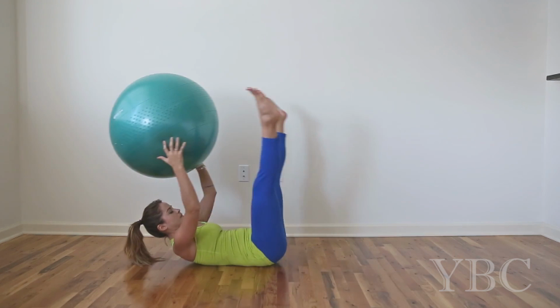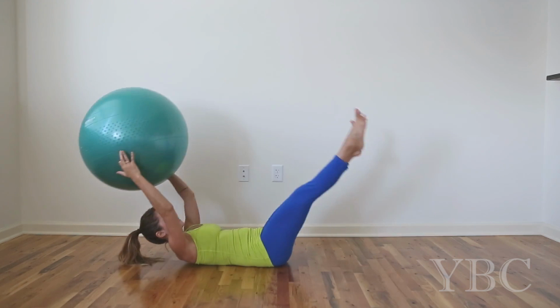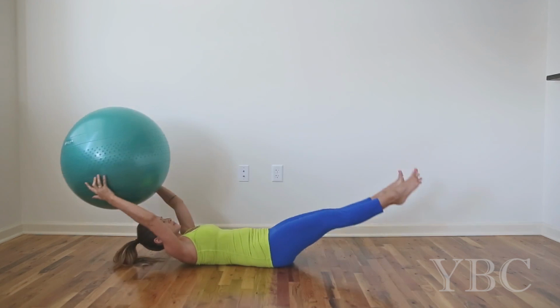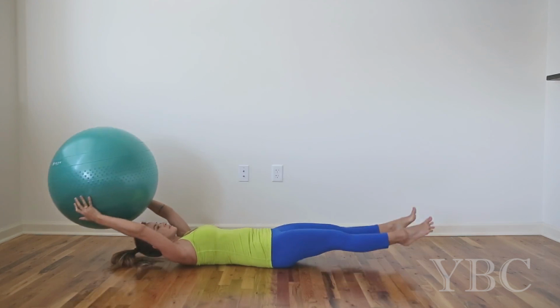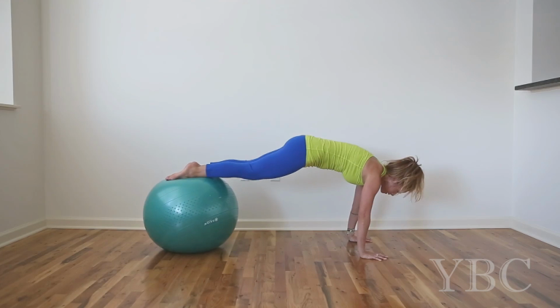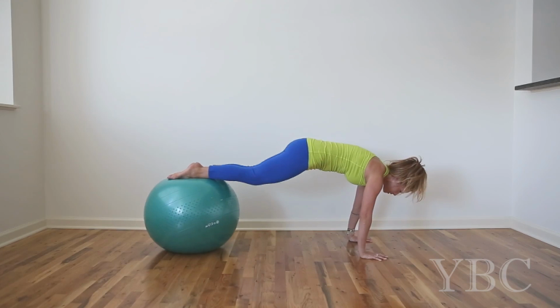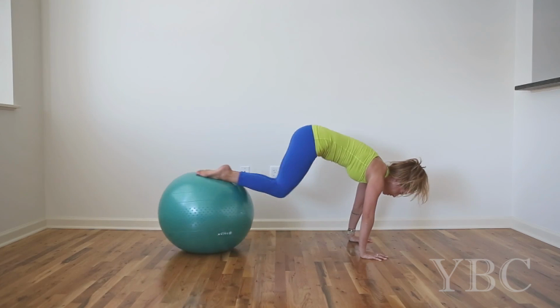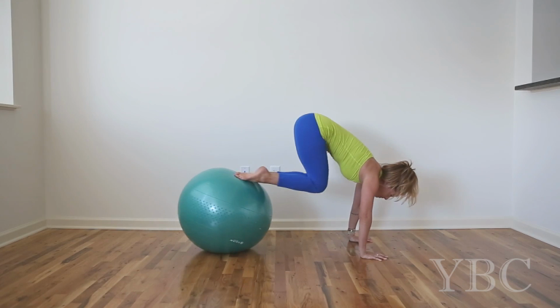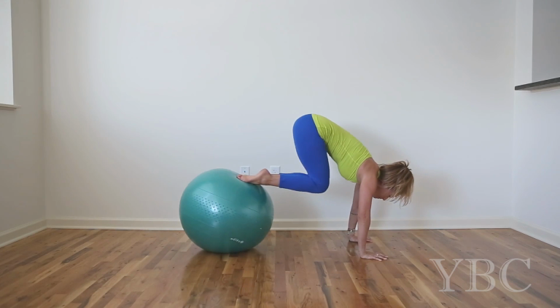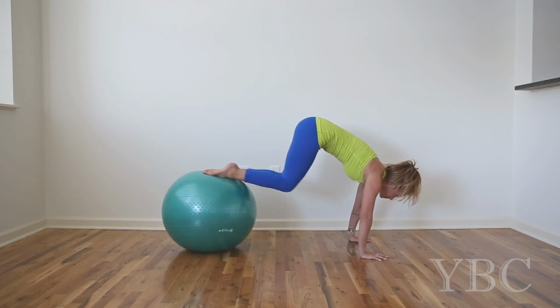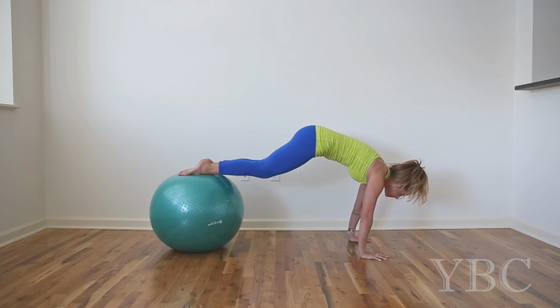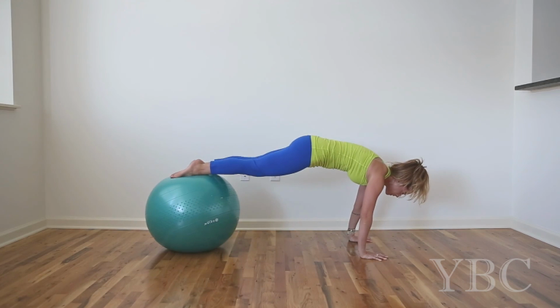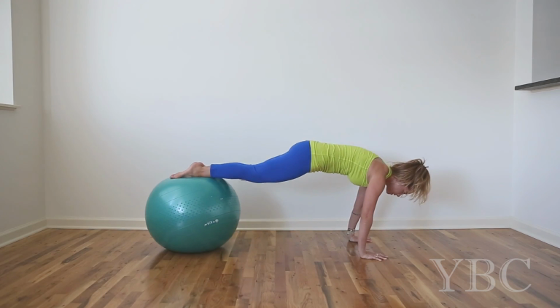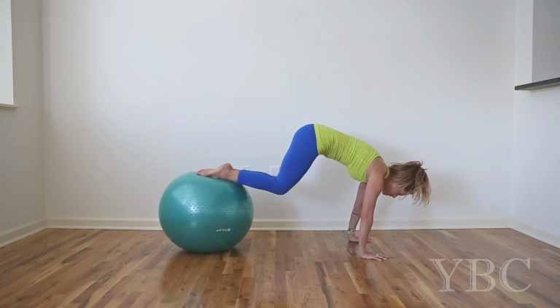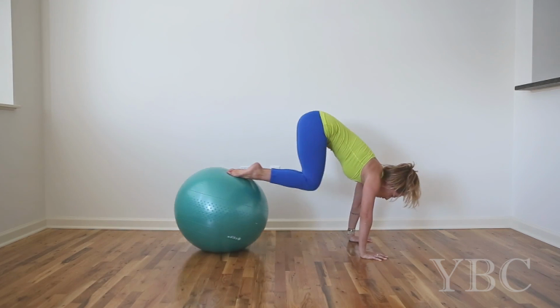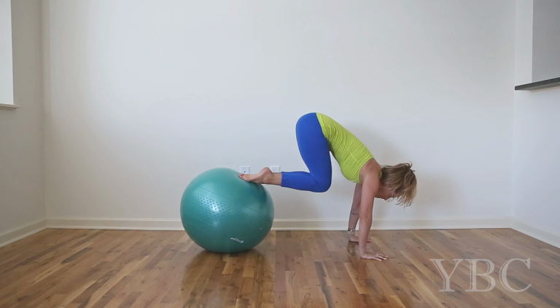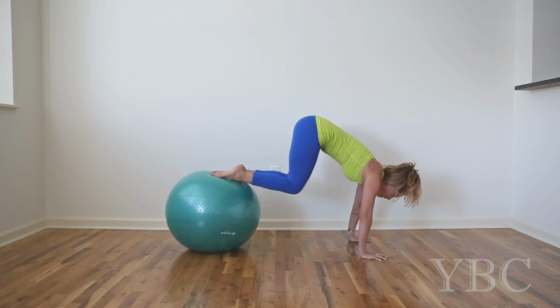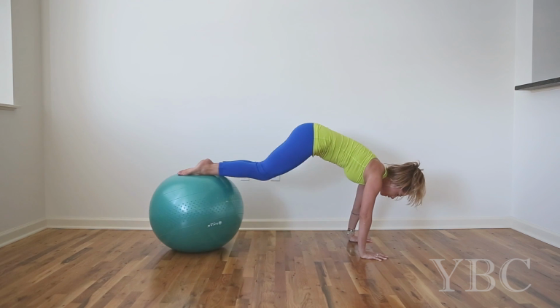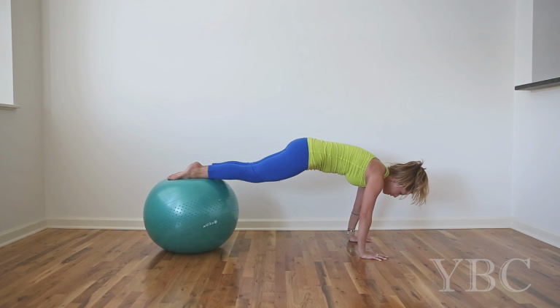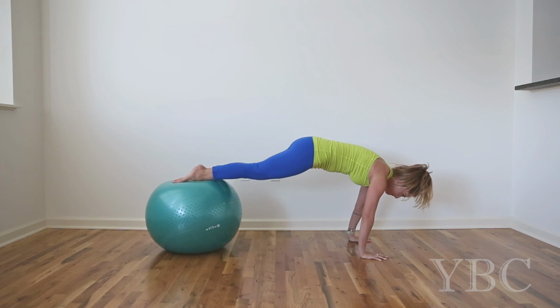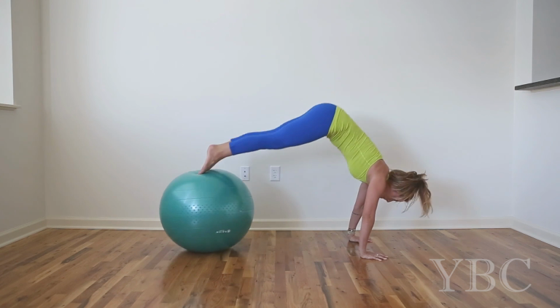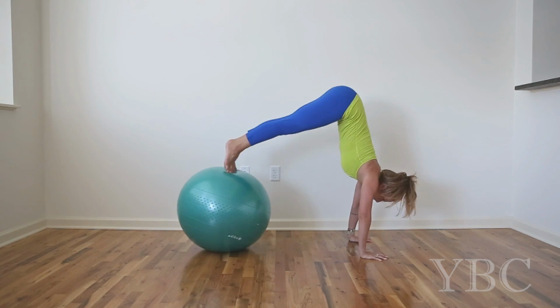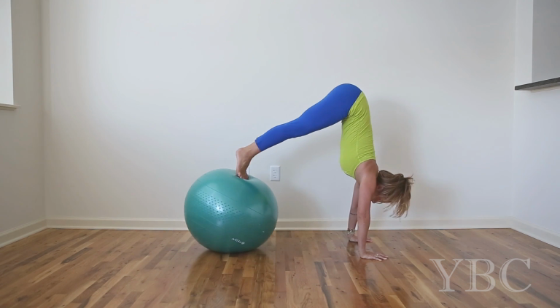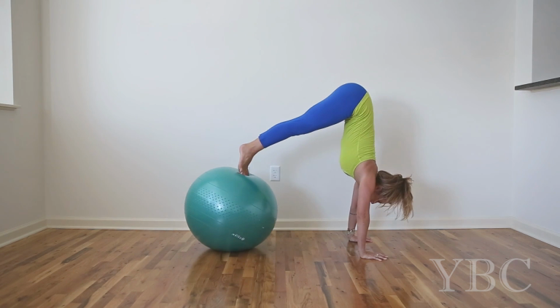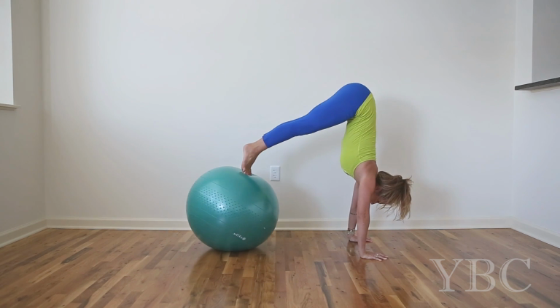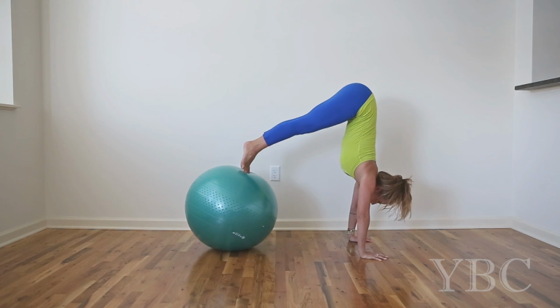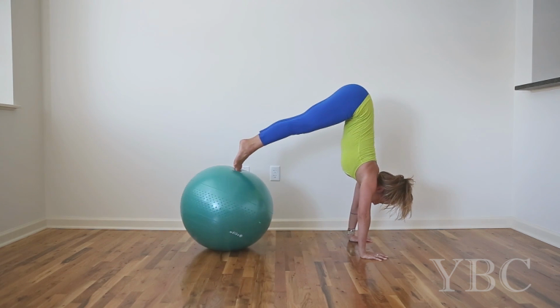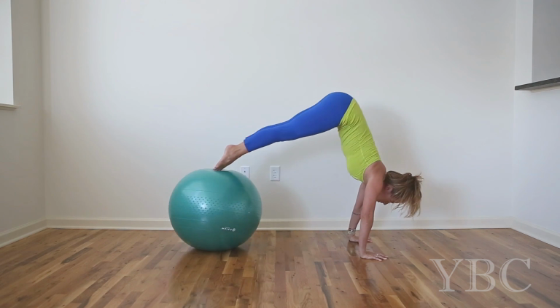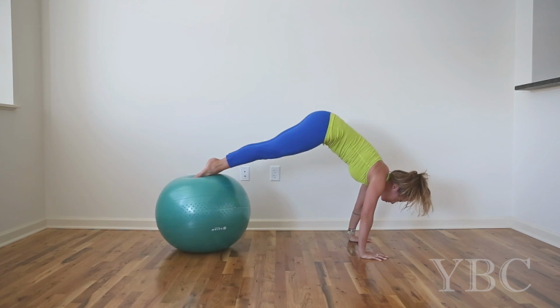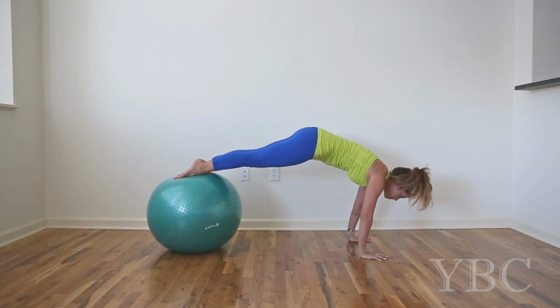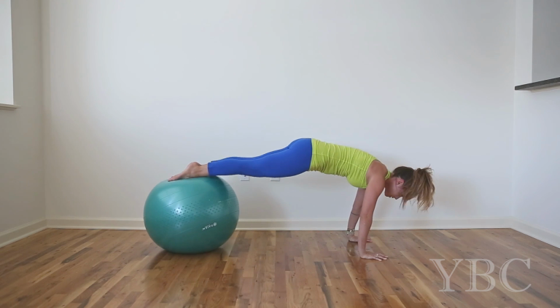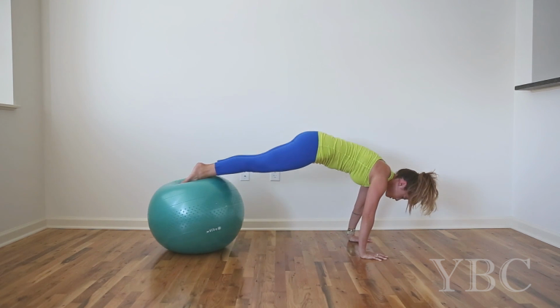Another exercise I like is coming into push-up position and bringing the knees toward the chest. And if you want to switch it up, hike up and bring the hips over the head.